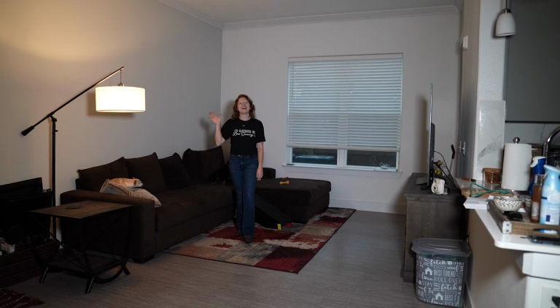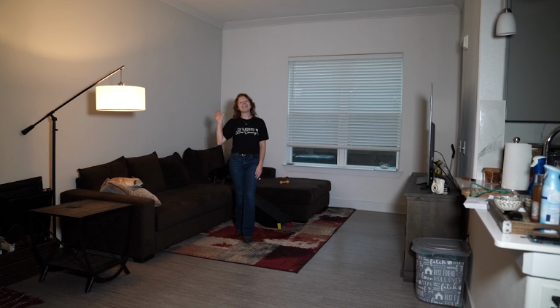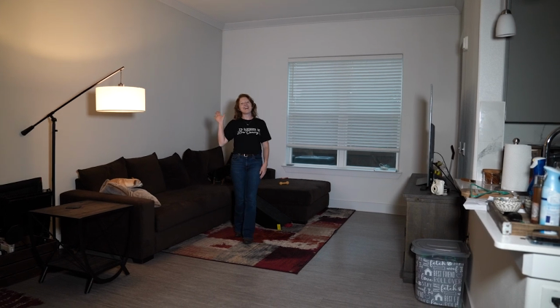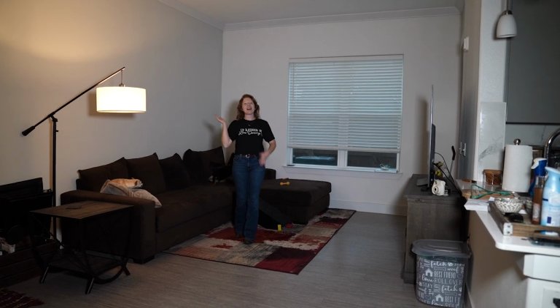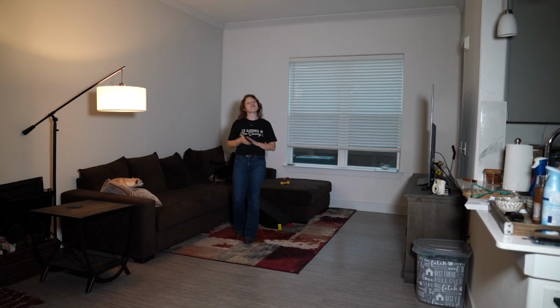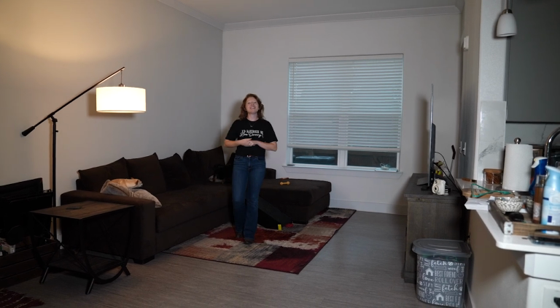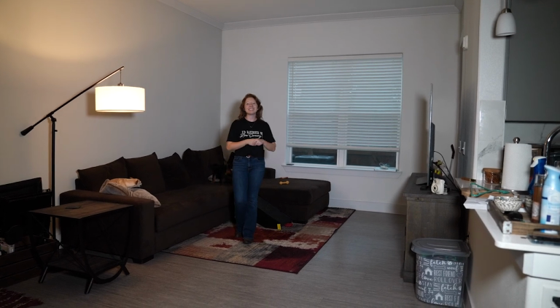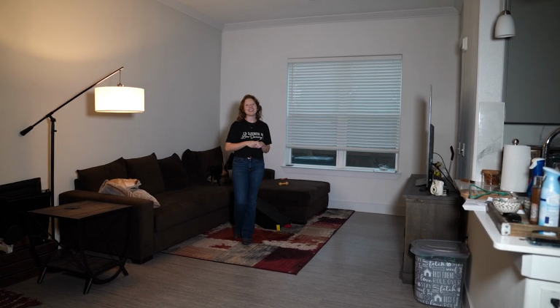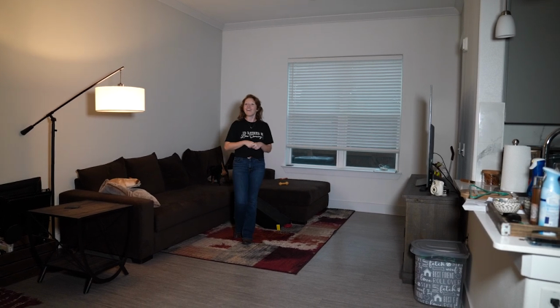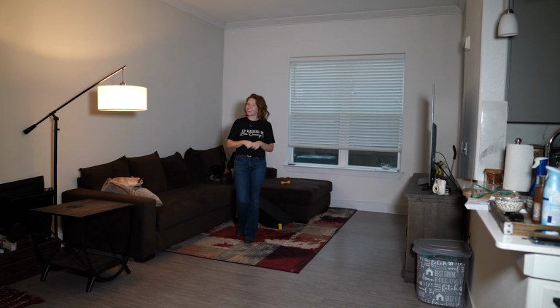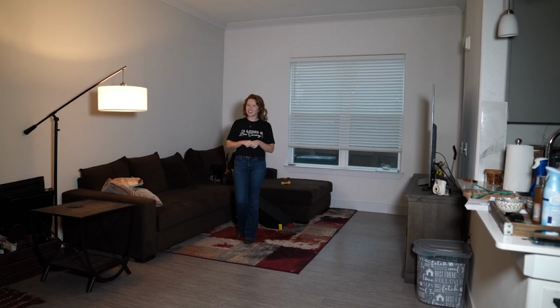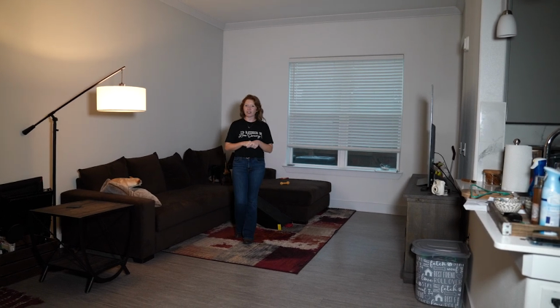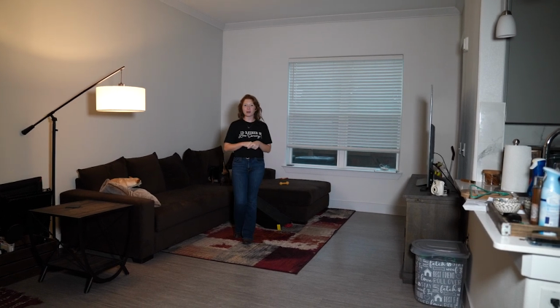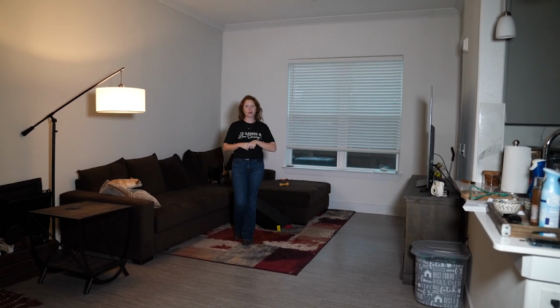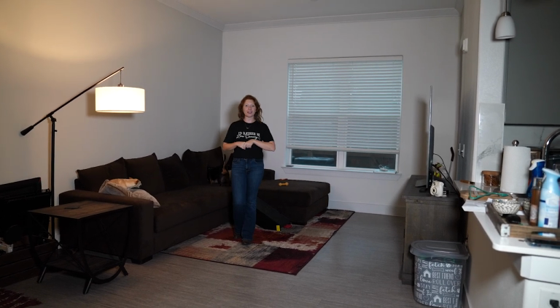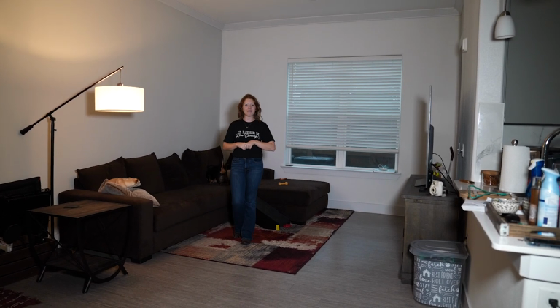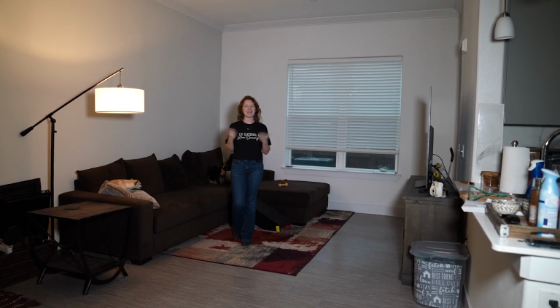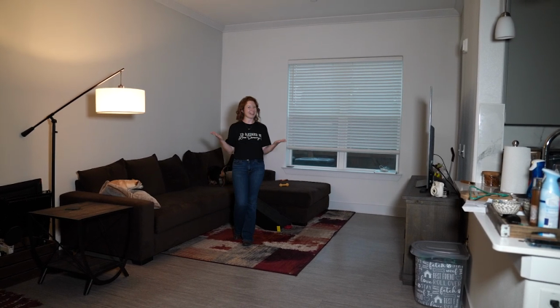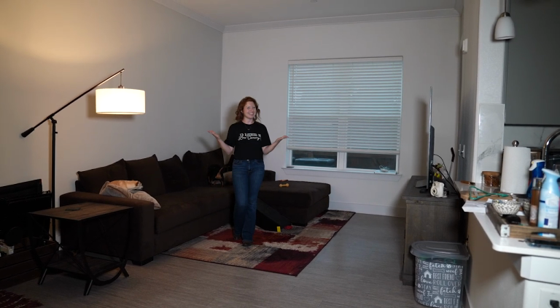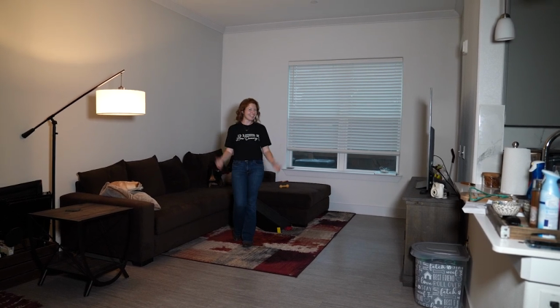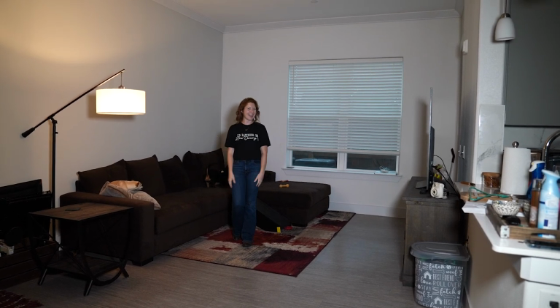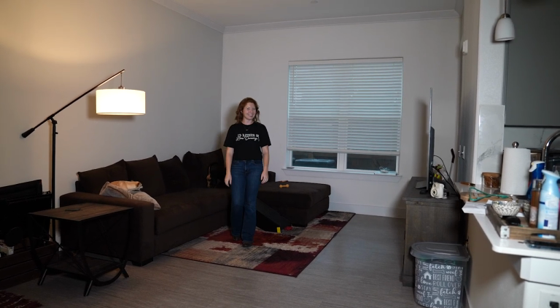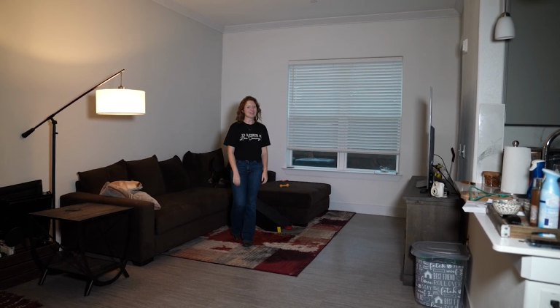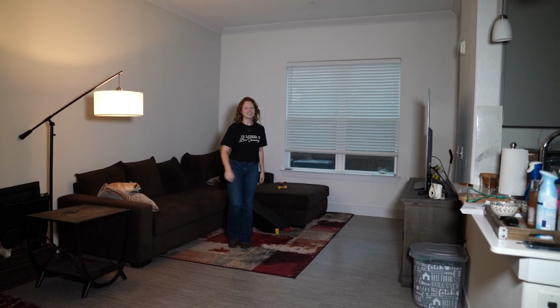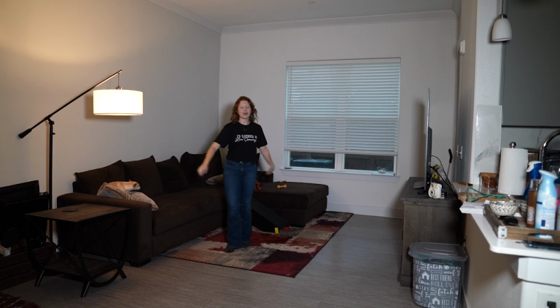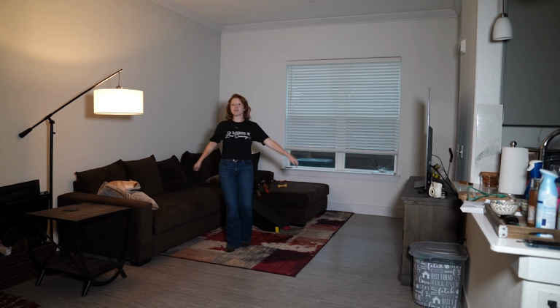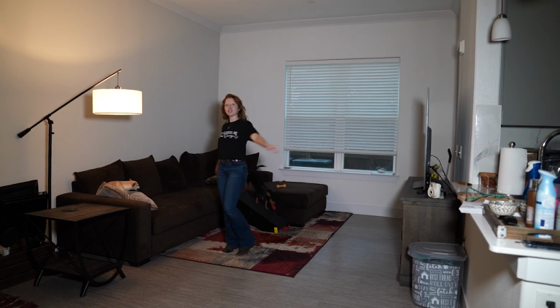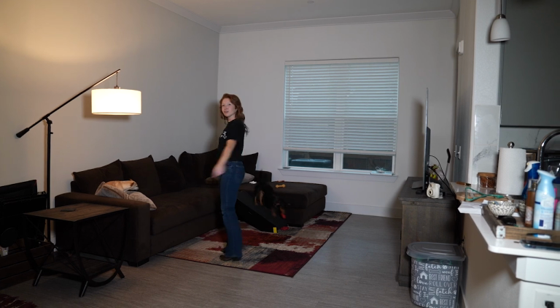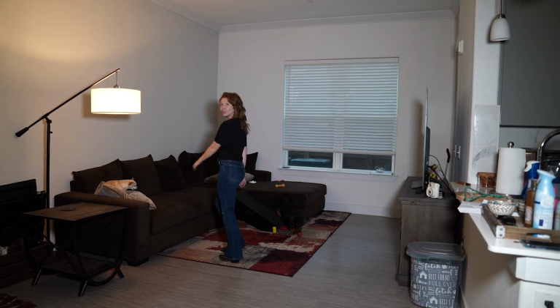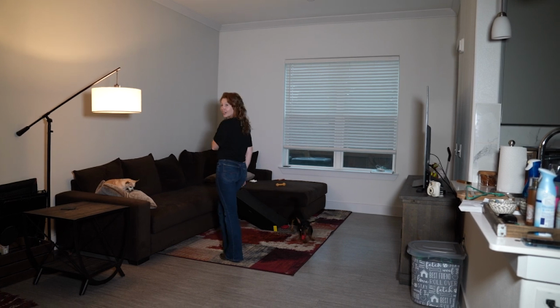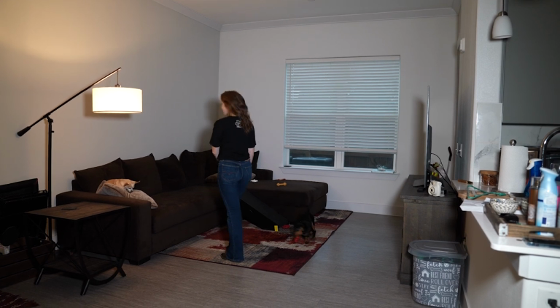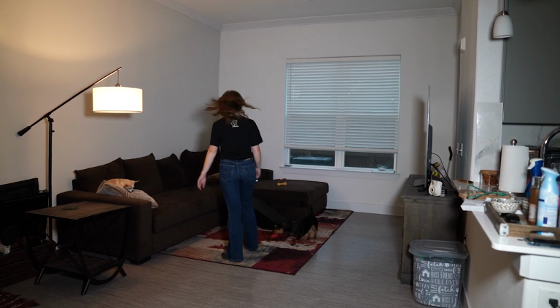Howdy y'all, I'm here to teach y'all Honky Tonk Floors, choreographed by Mackenzie and I. Let's start with the first eight count.